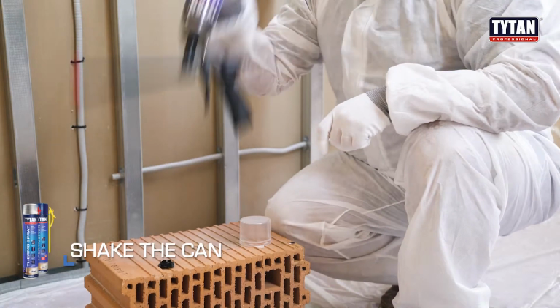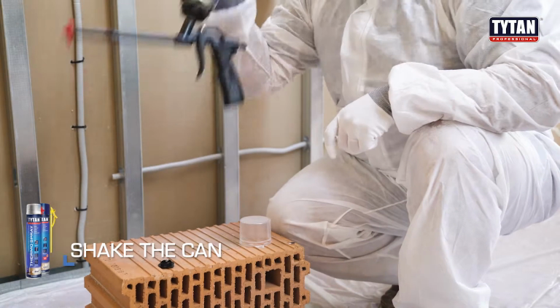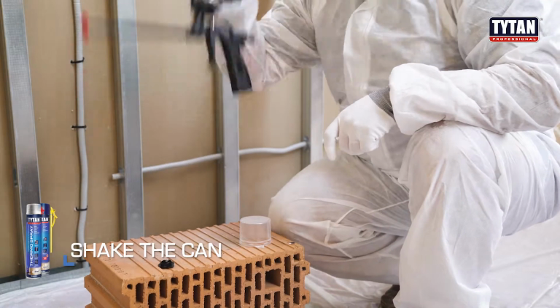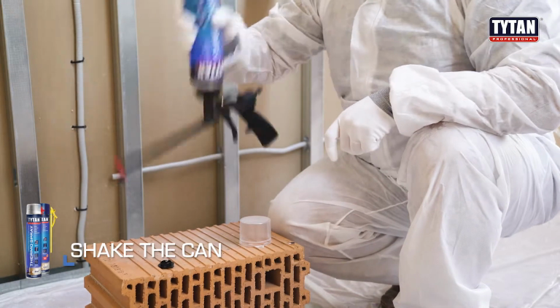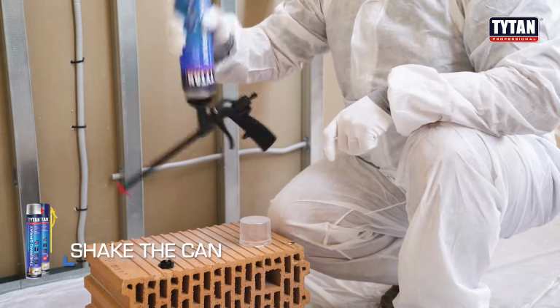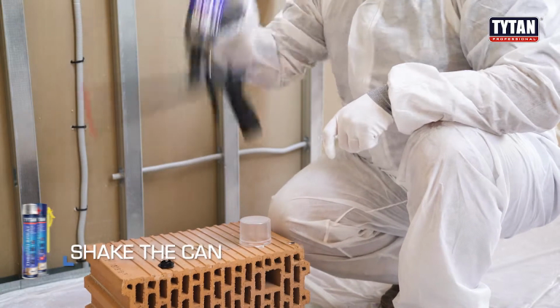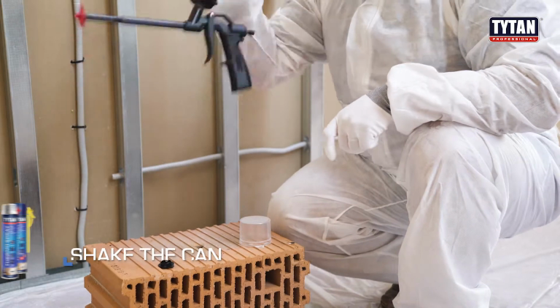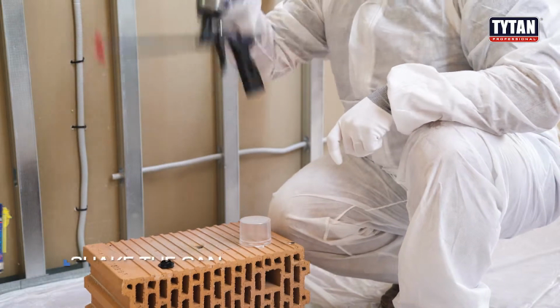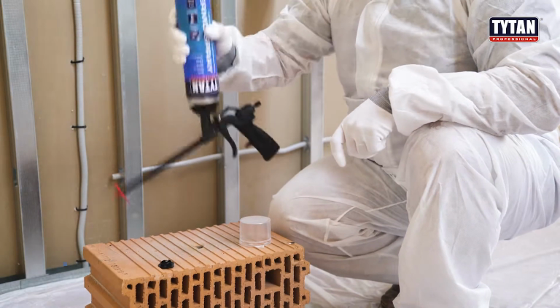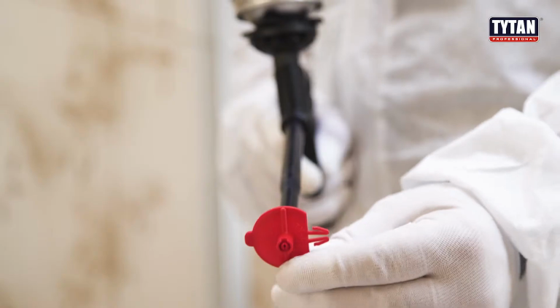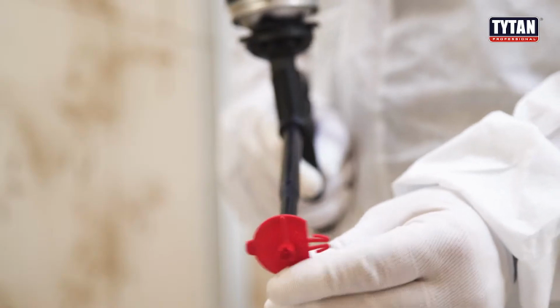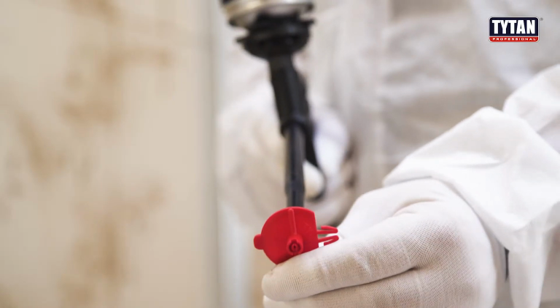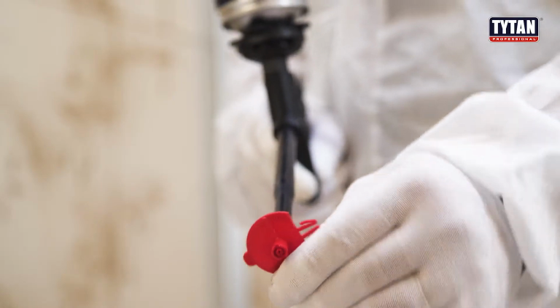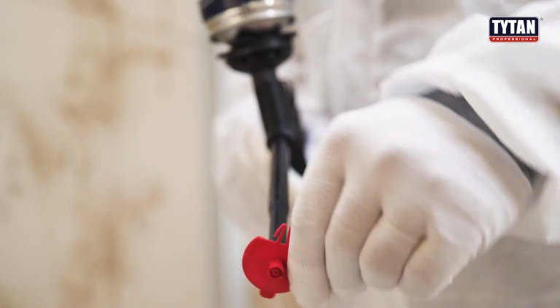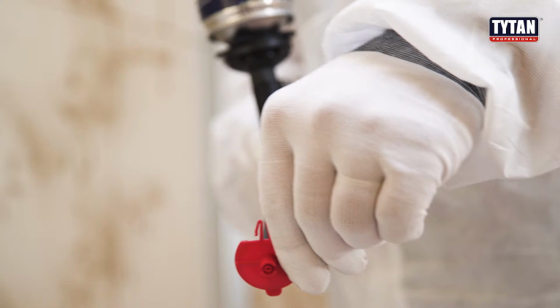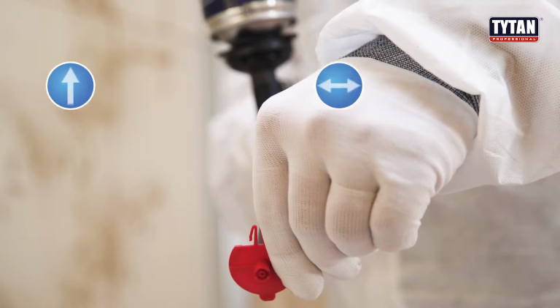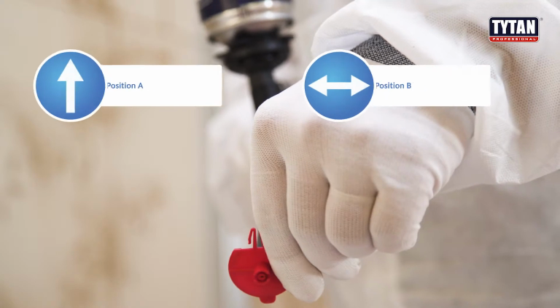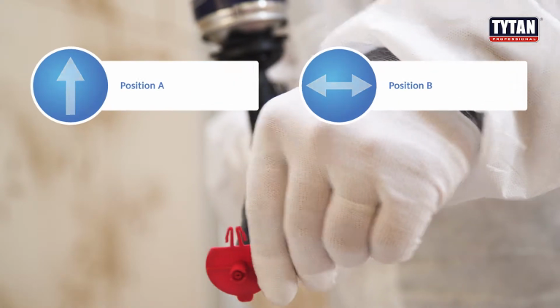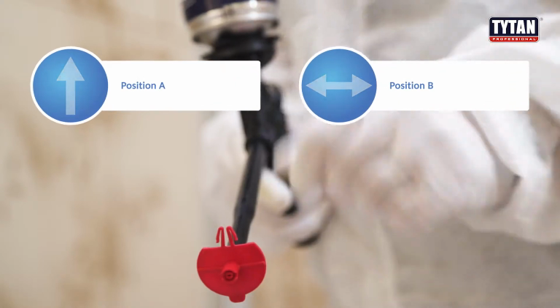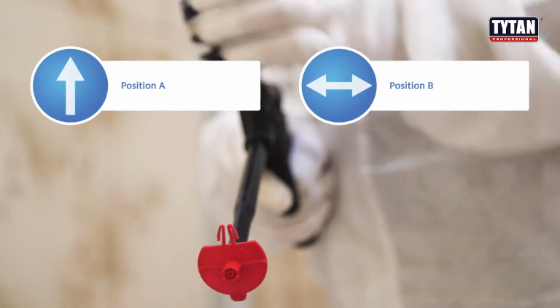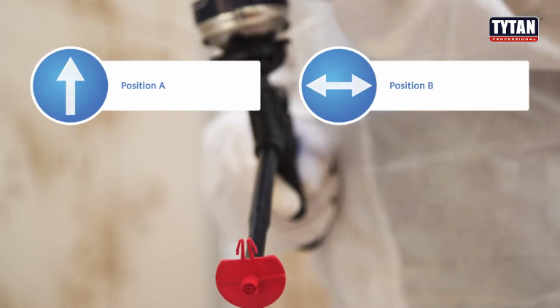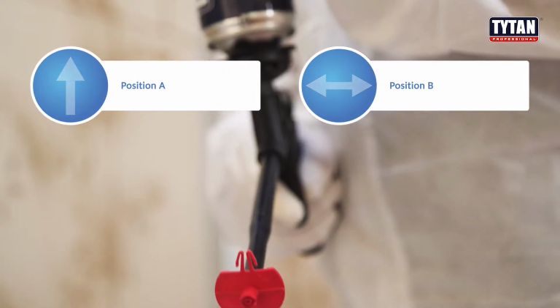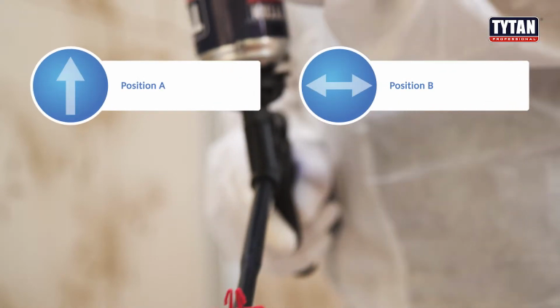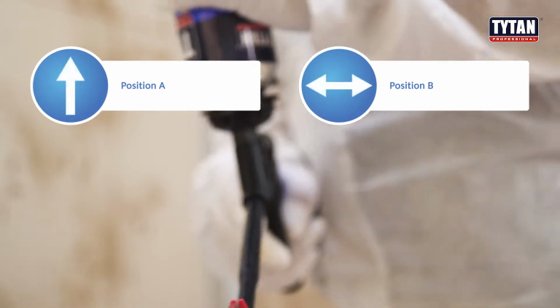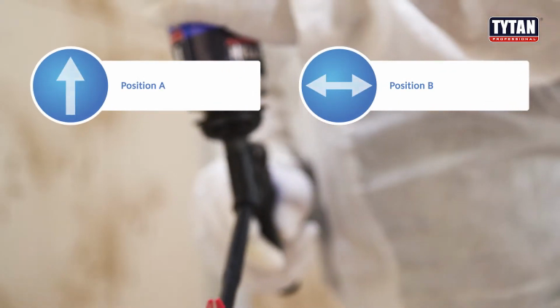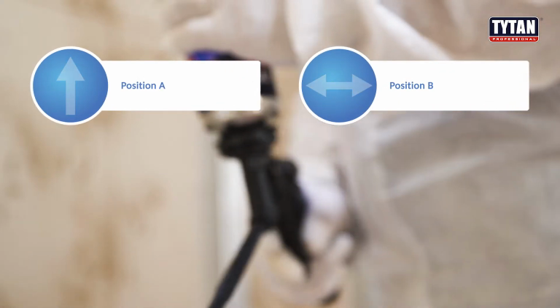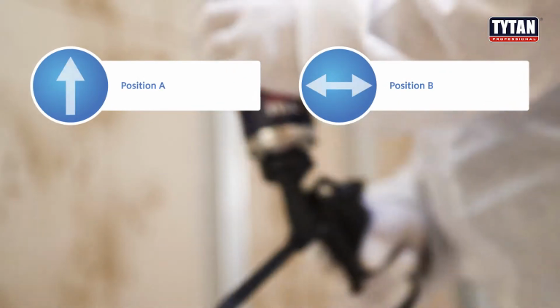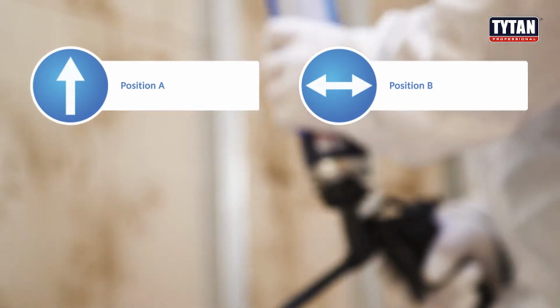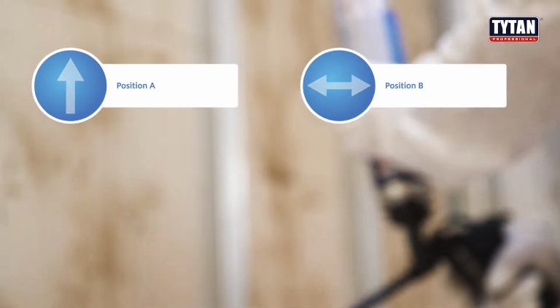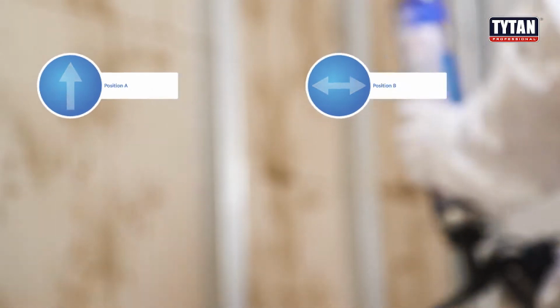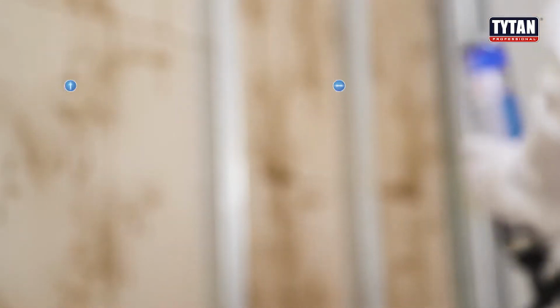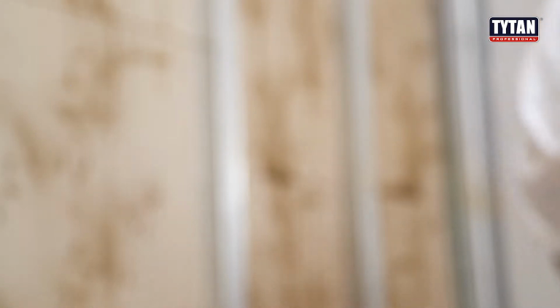Shake the can and define the position. Position A: bottom up. Position B: right to left.